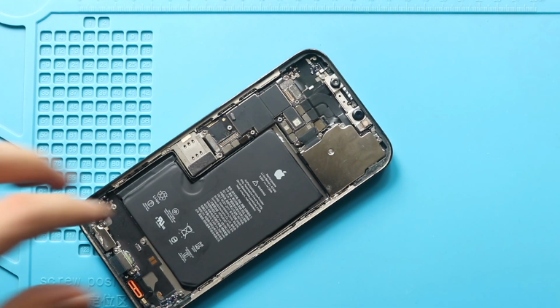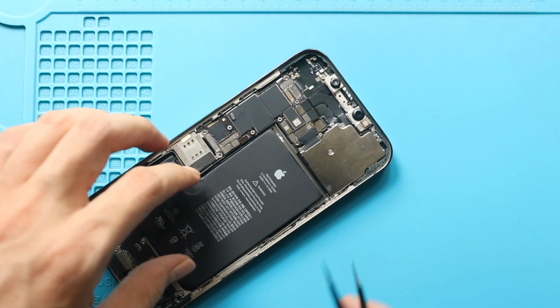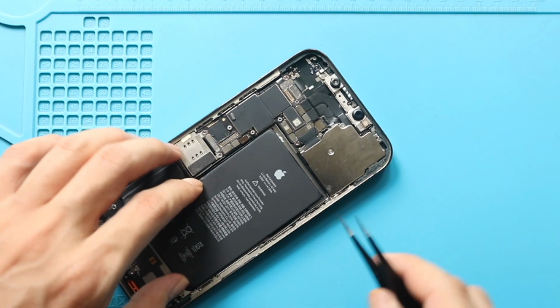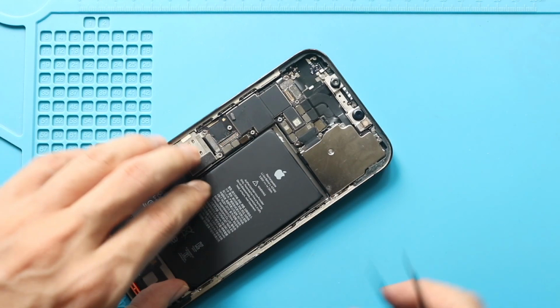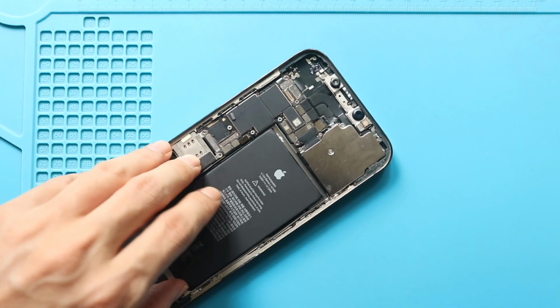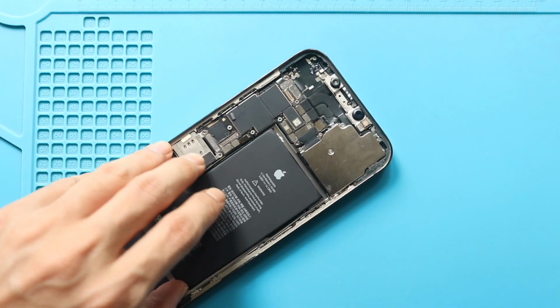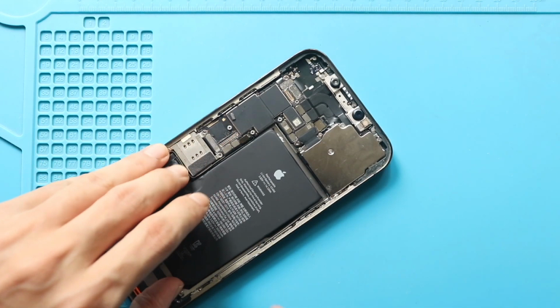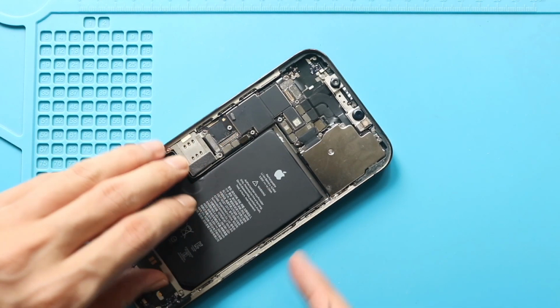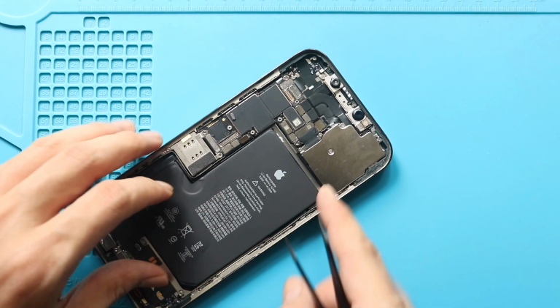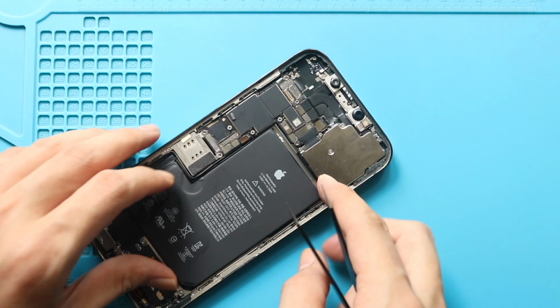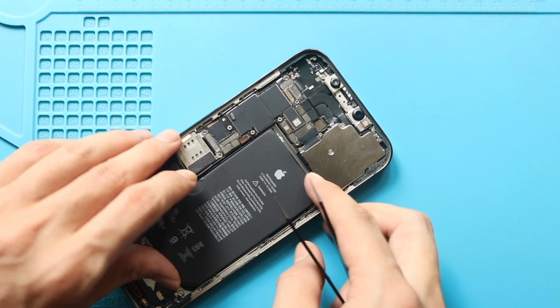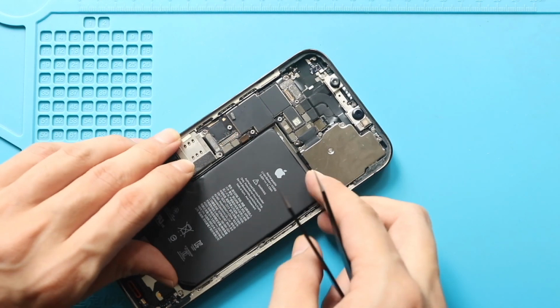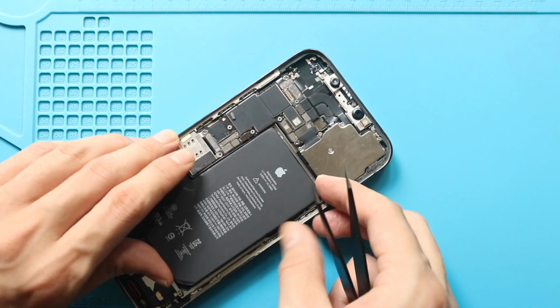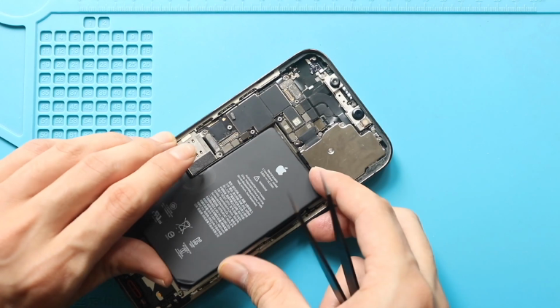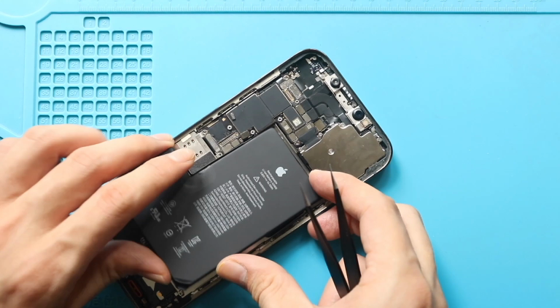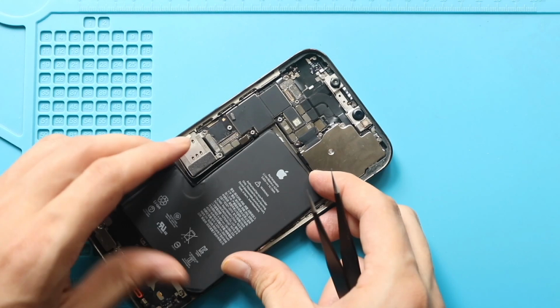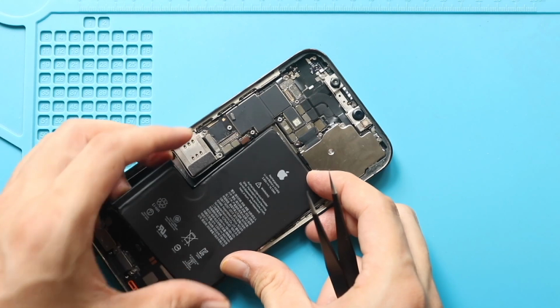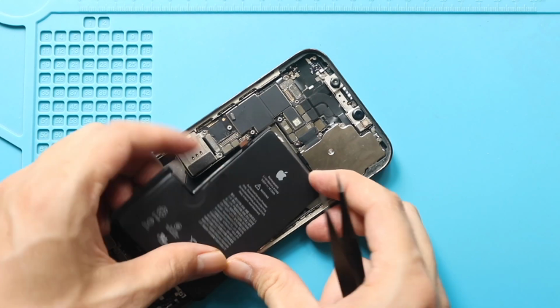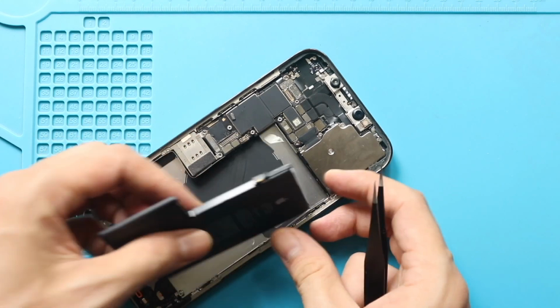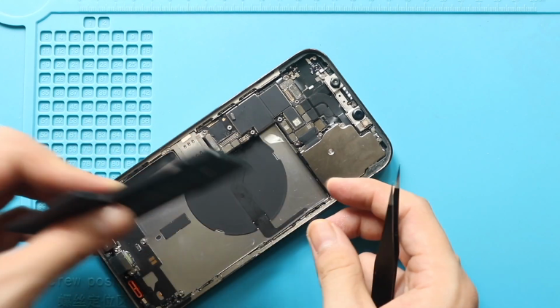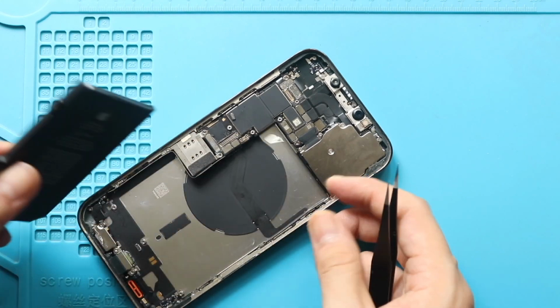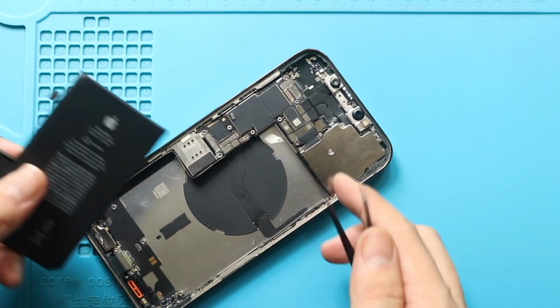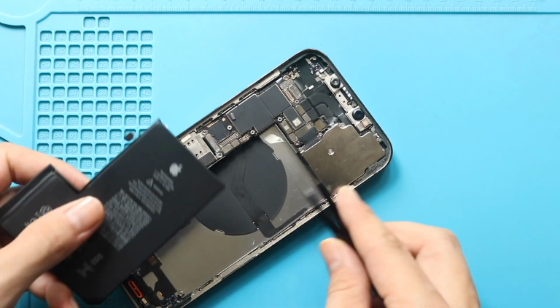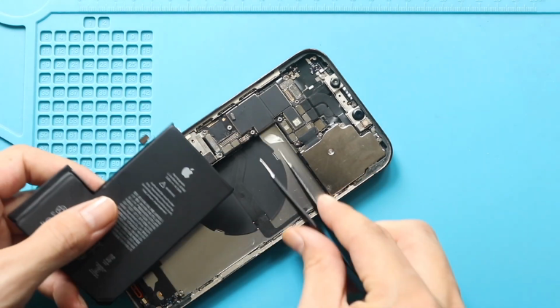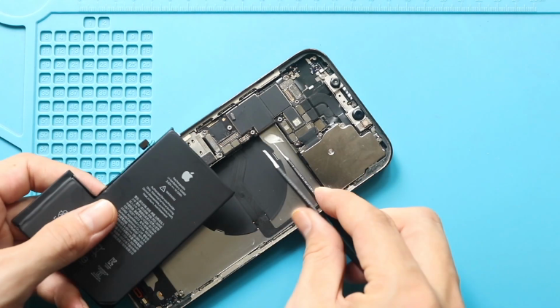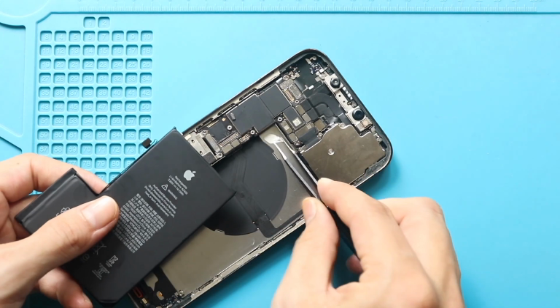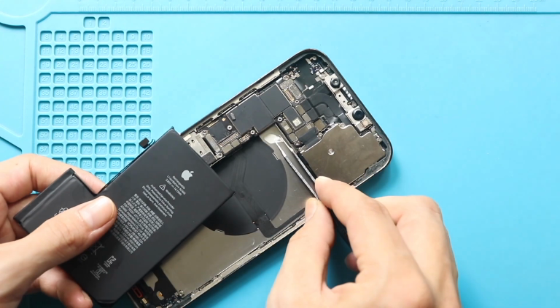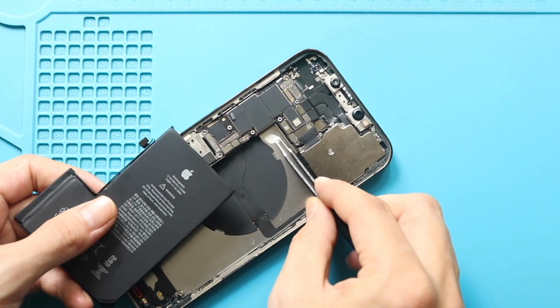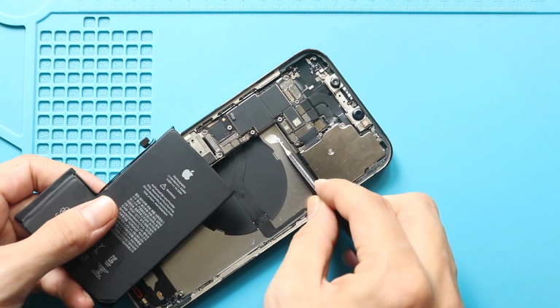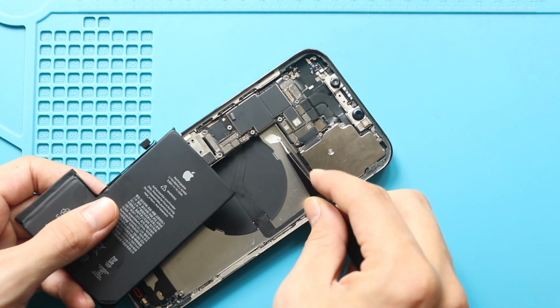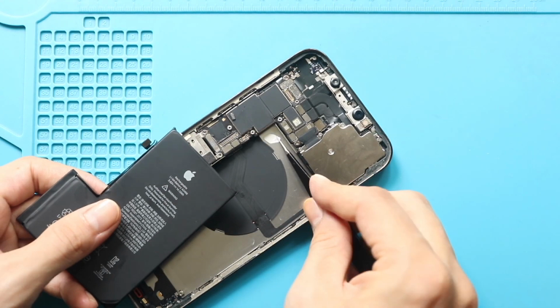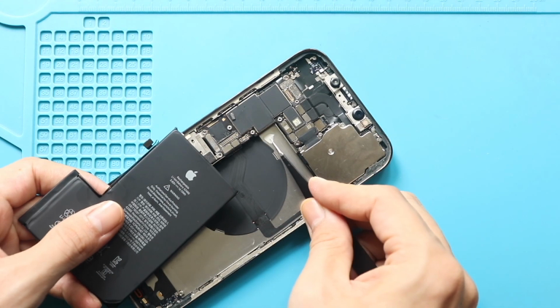Next, remove the faulty battery and clean the surface to clear any remaining adhesive strips.